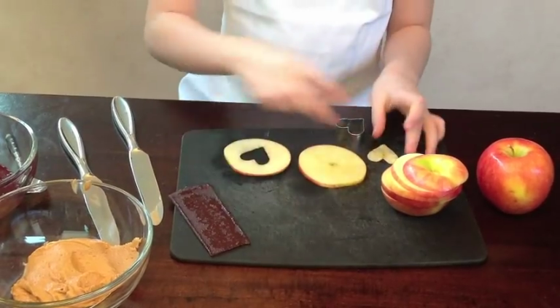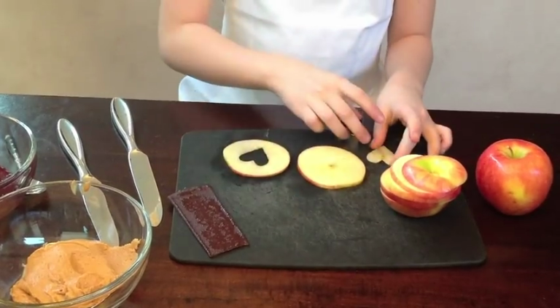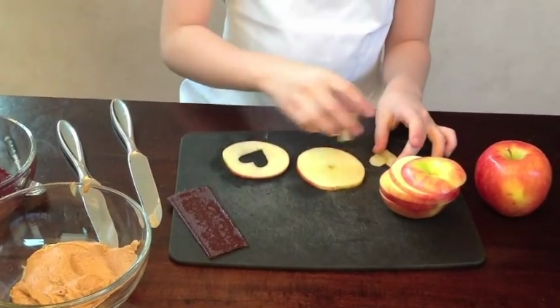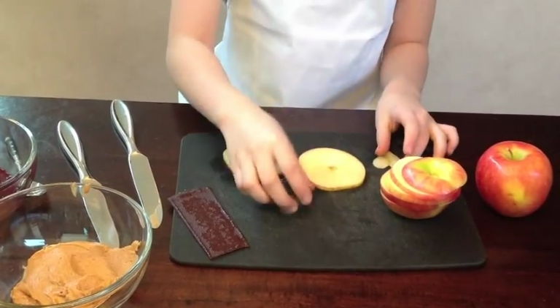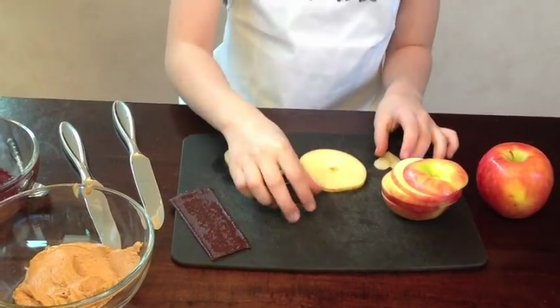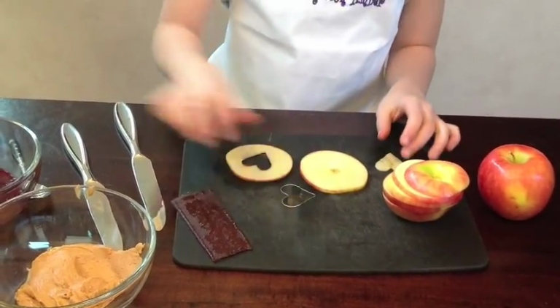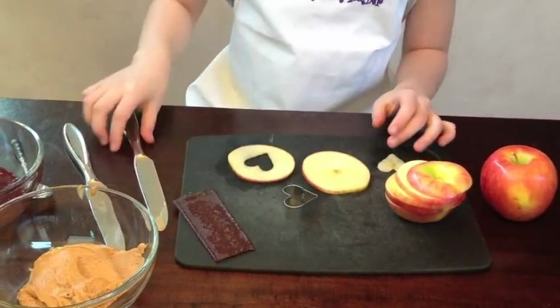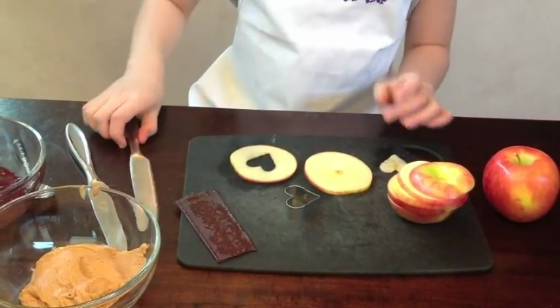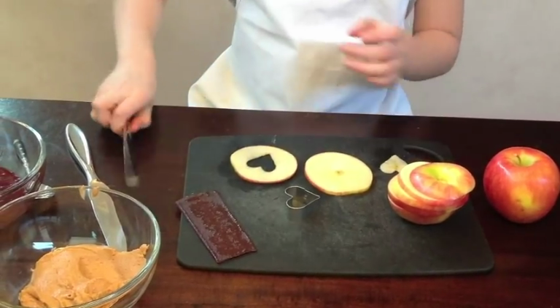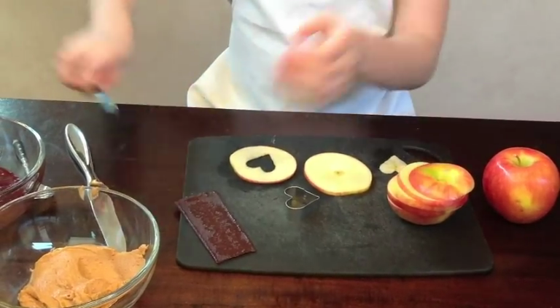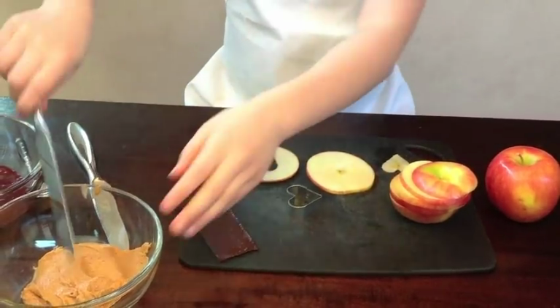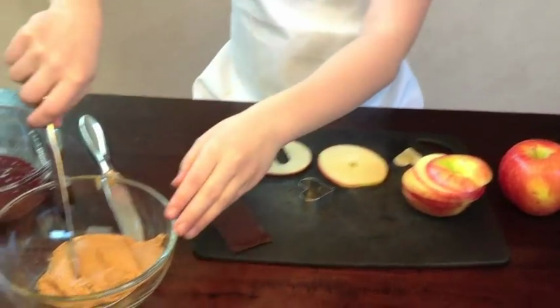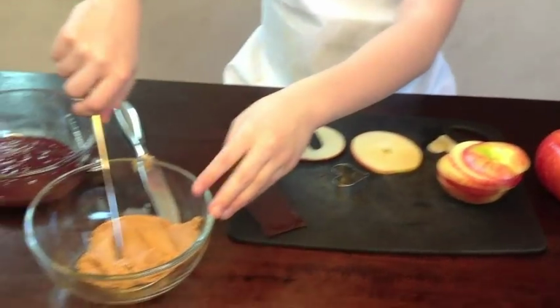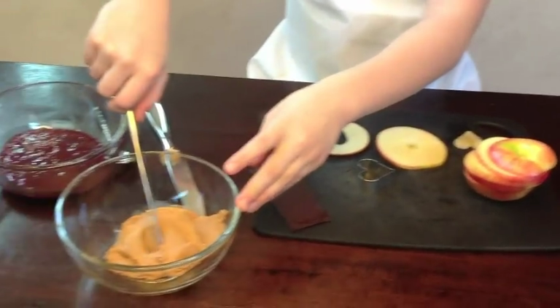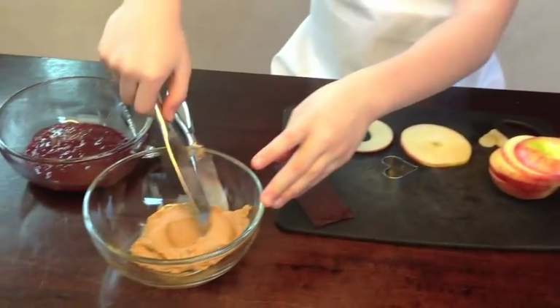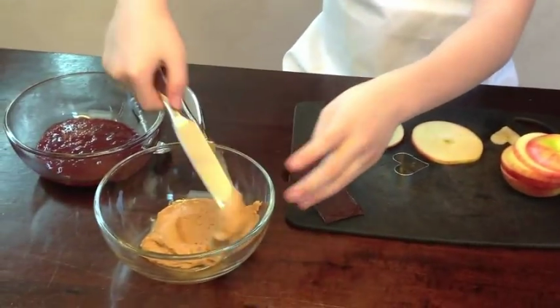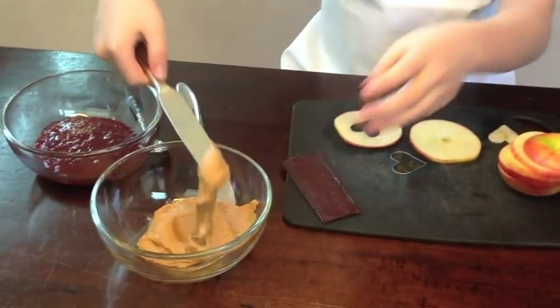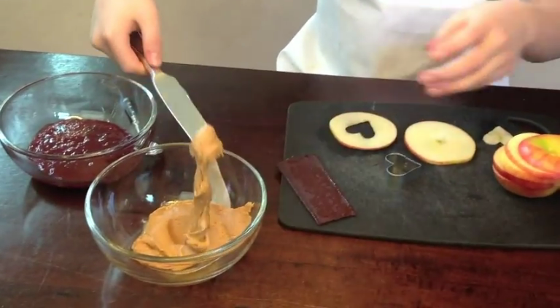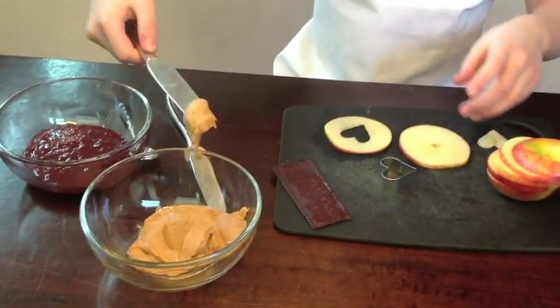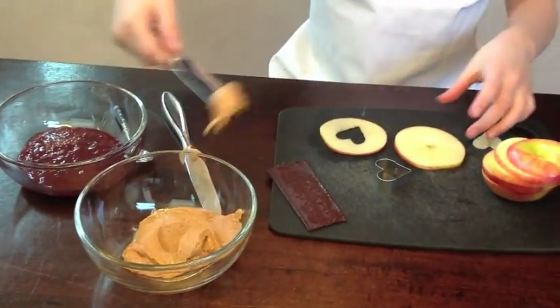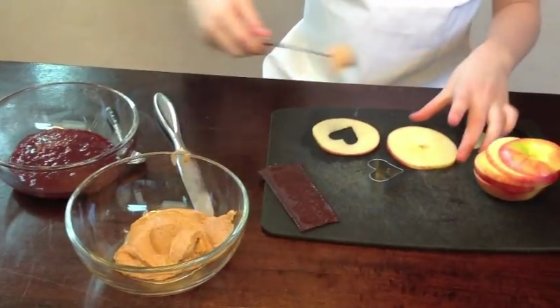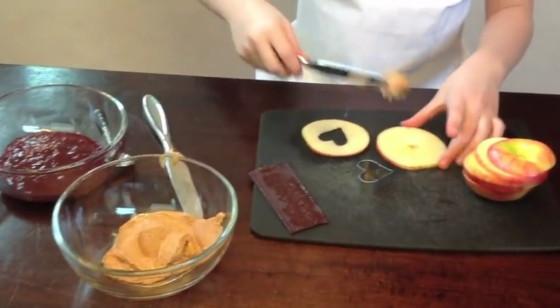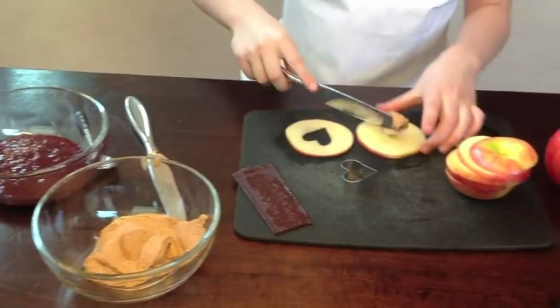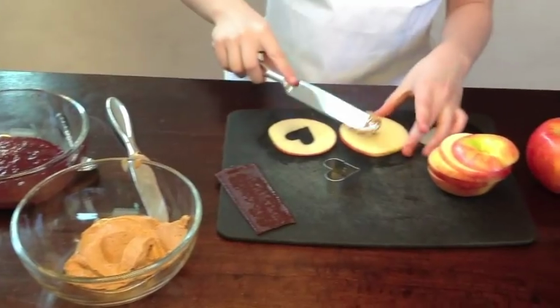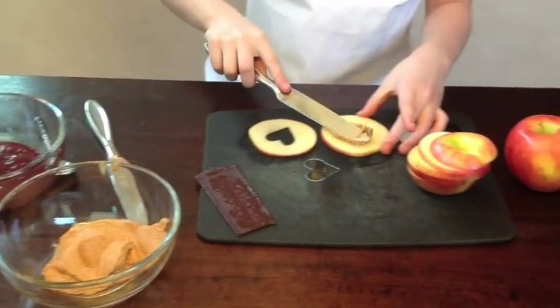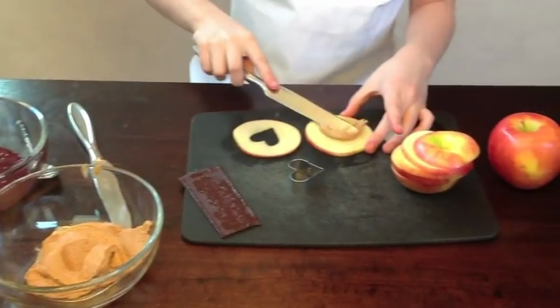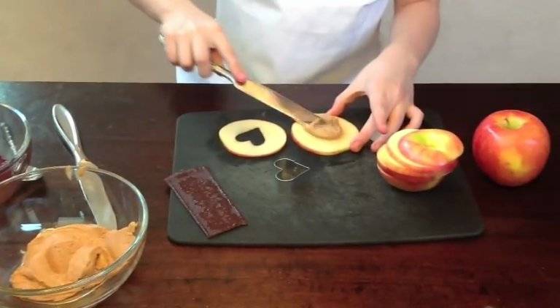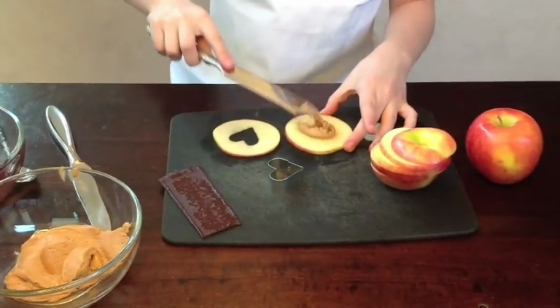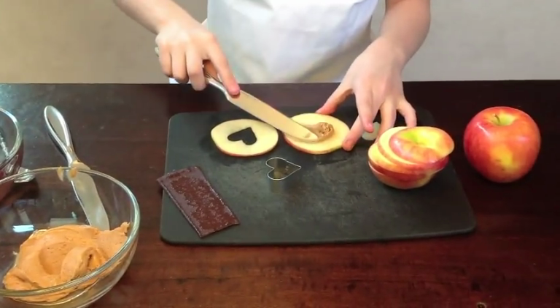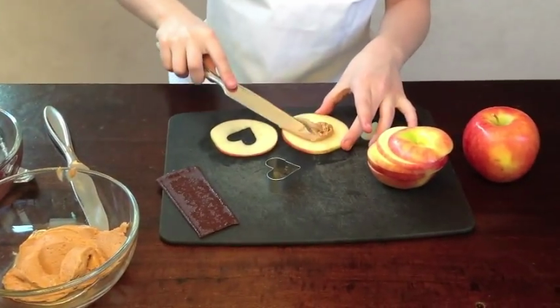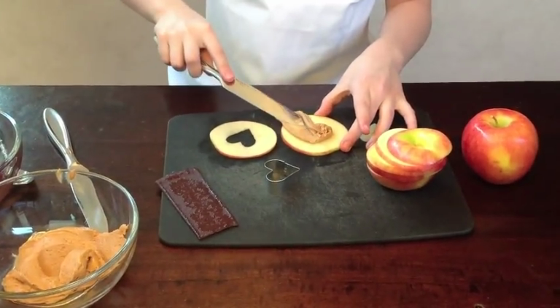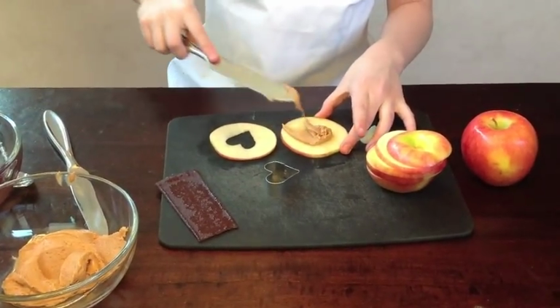Now I'm going to take some peanut butter and spread it on the one without the heart.